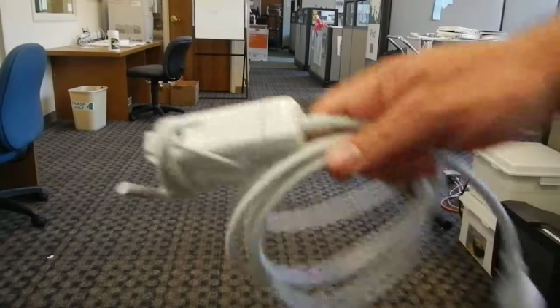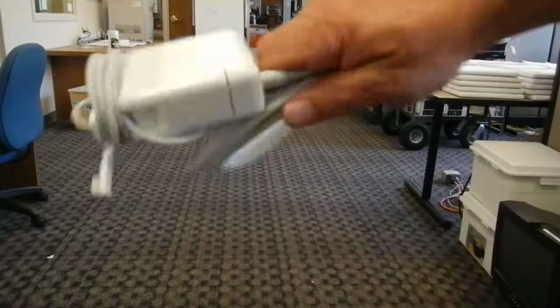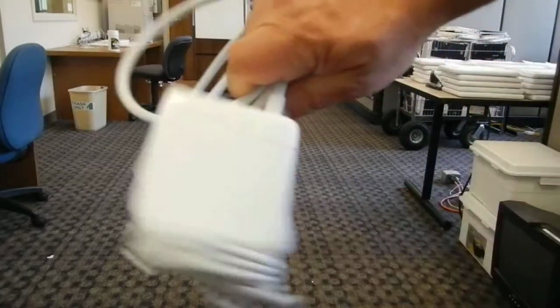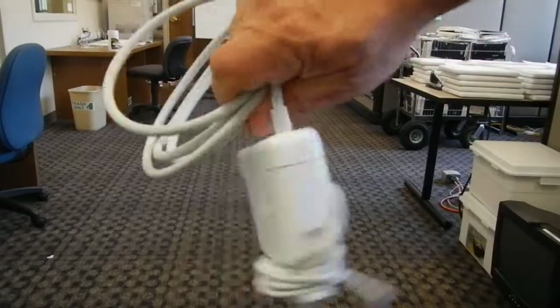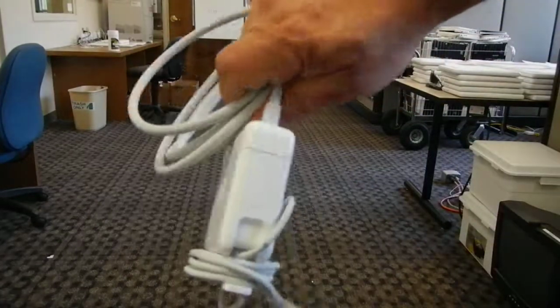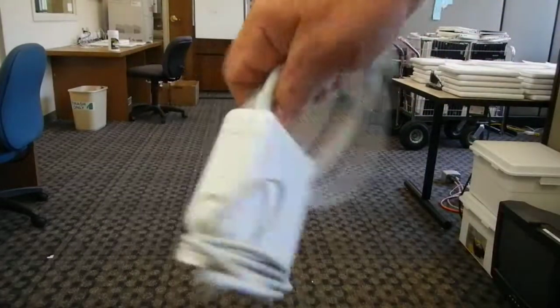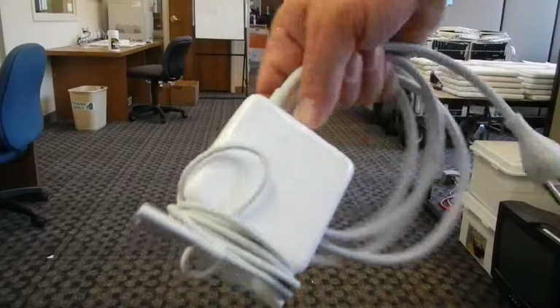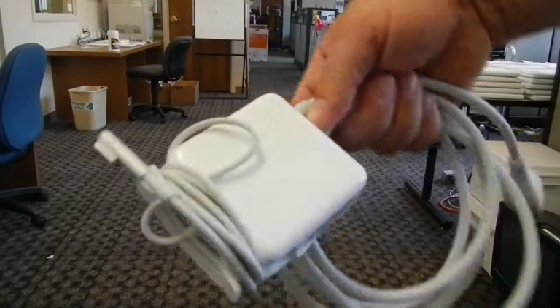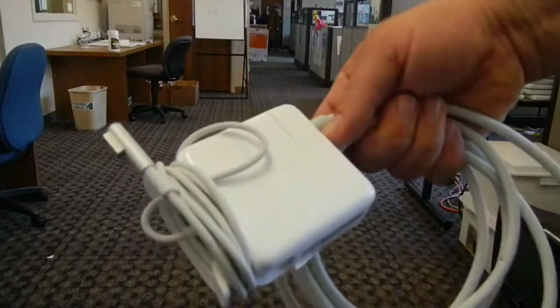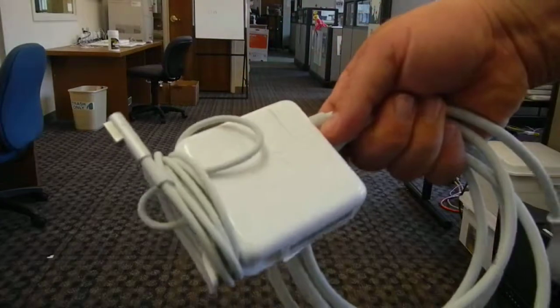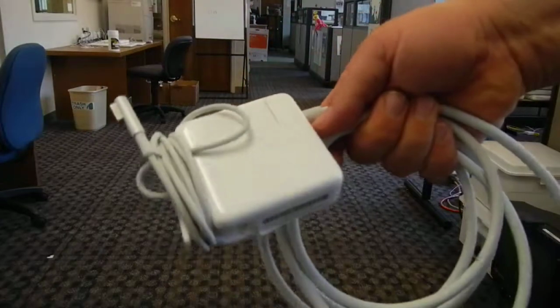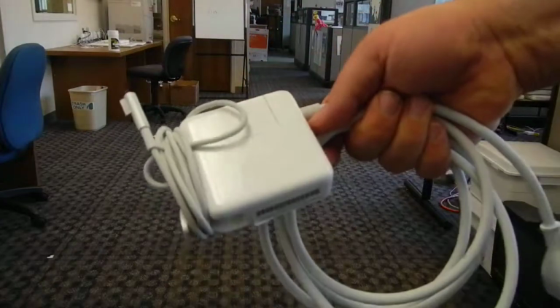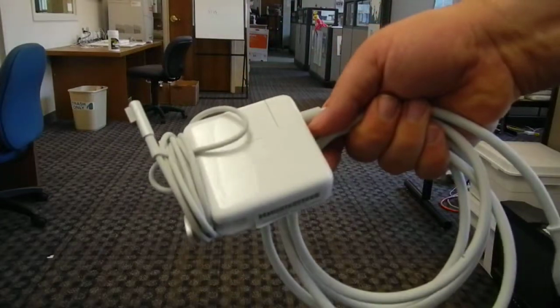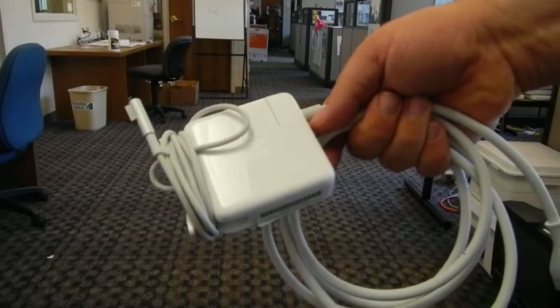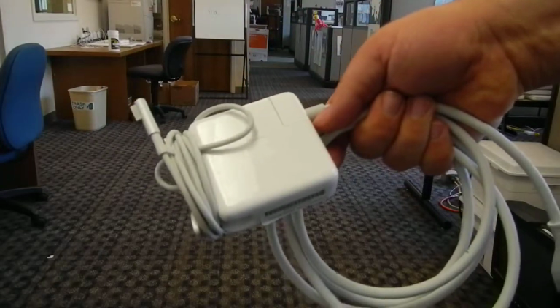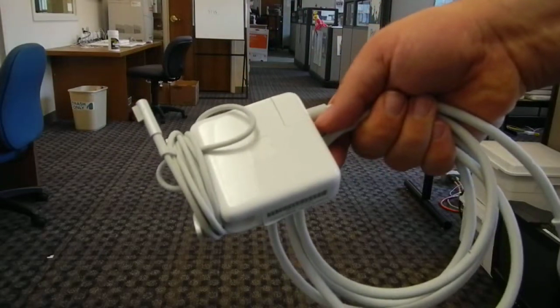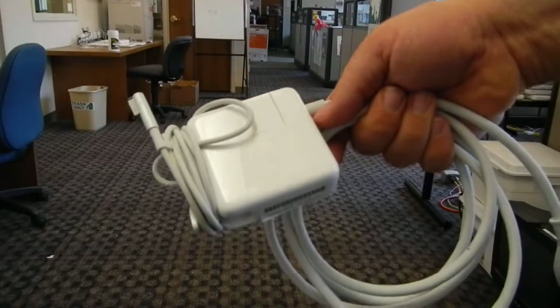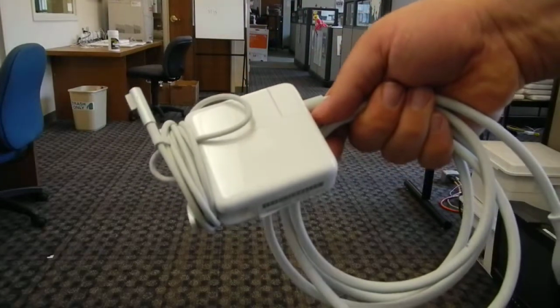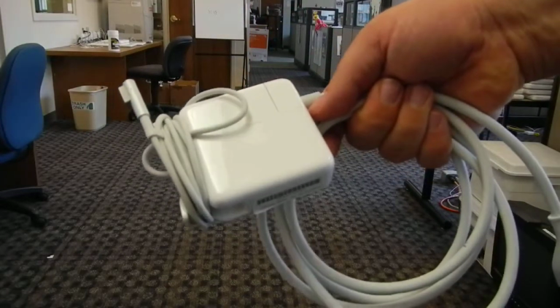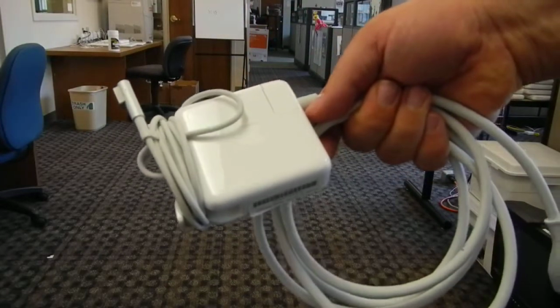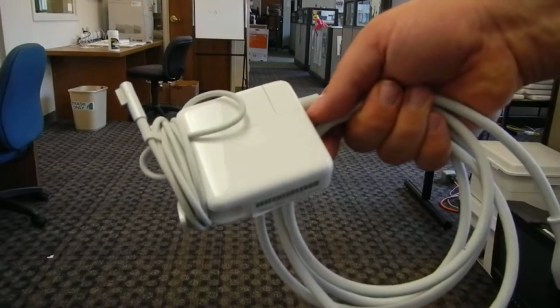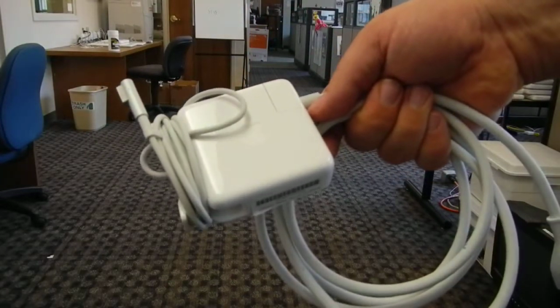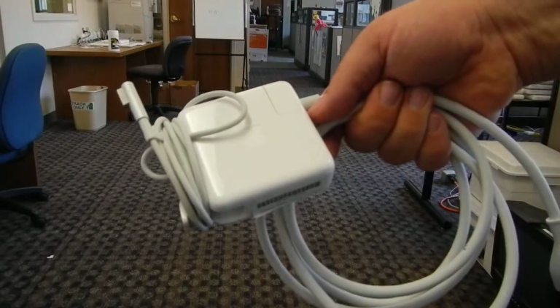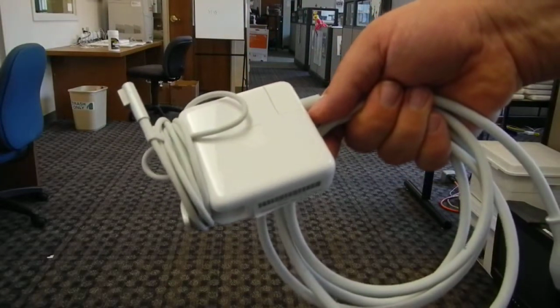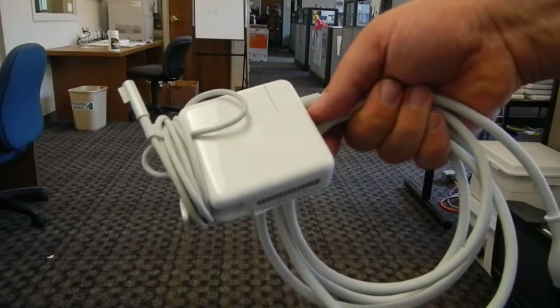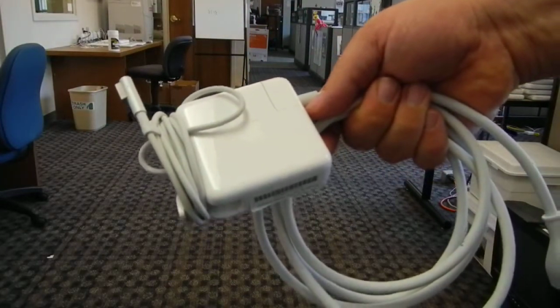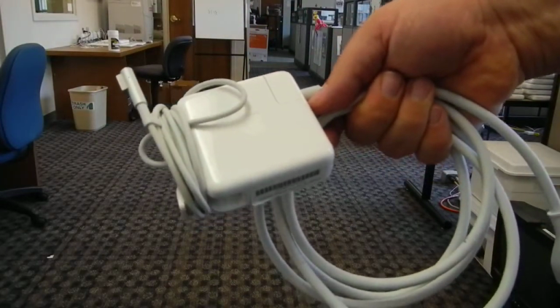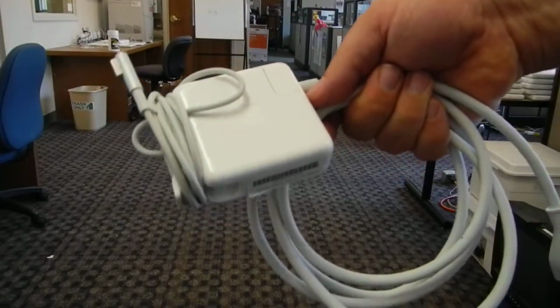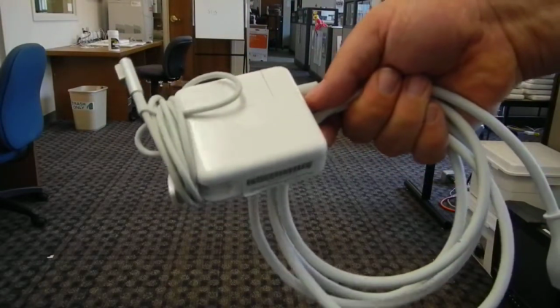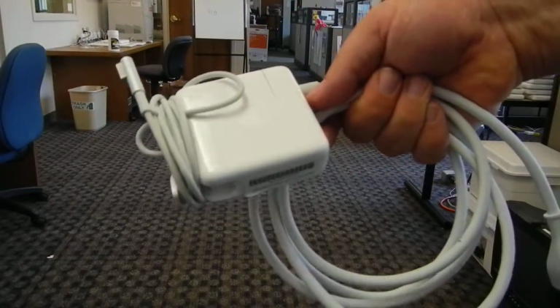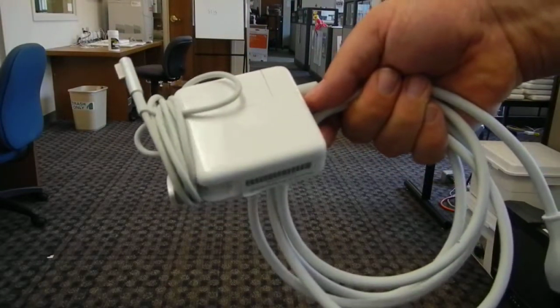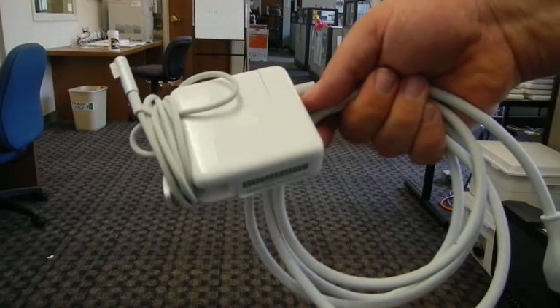So watch out for this. Animals like to chew it, they tend to get electrocuted, and it tends to break the cord.